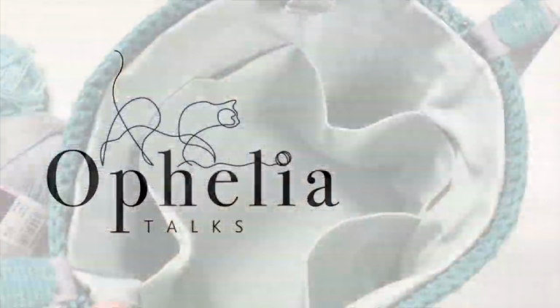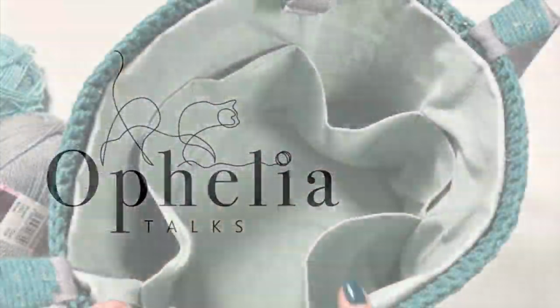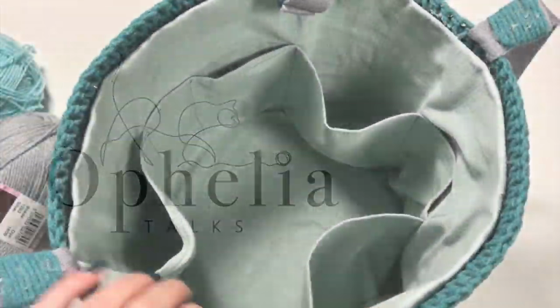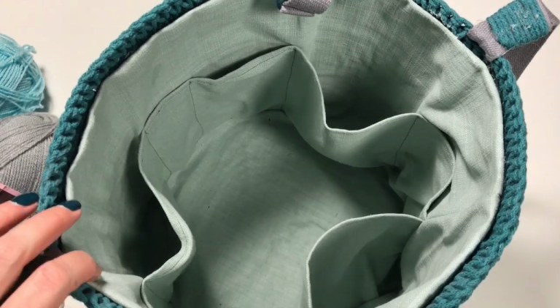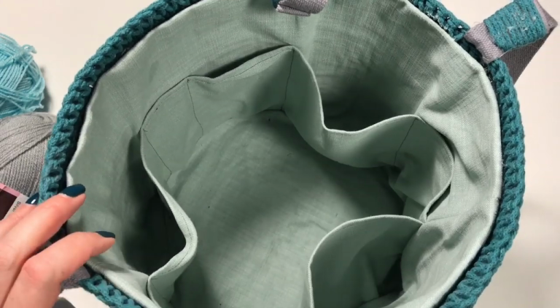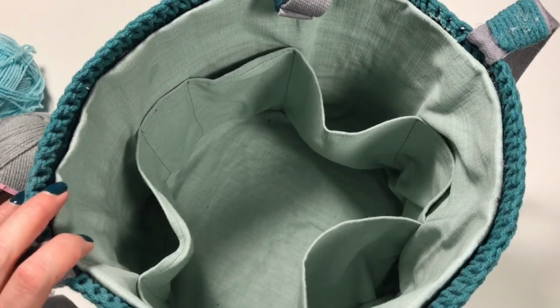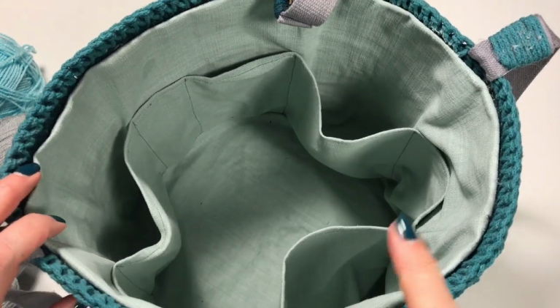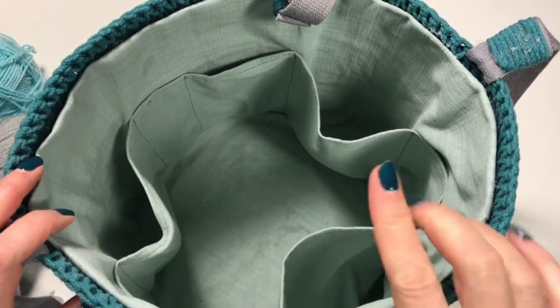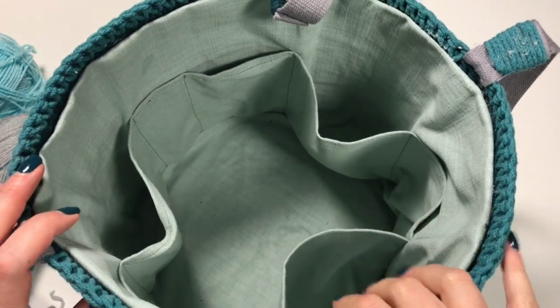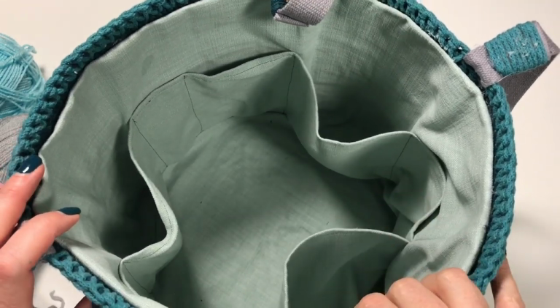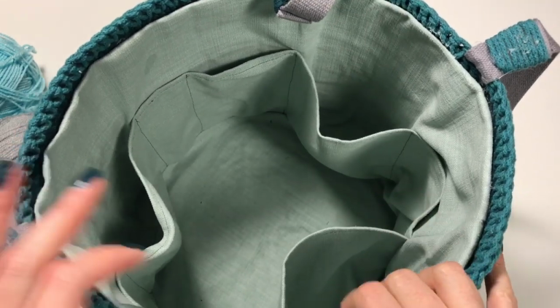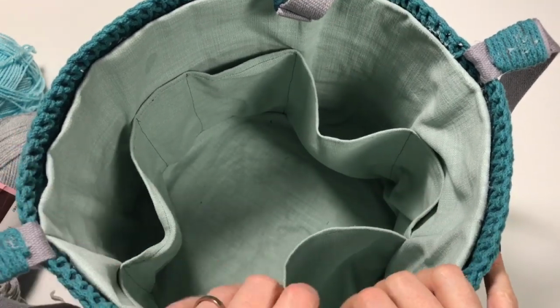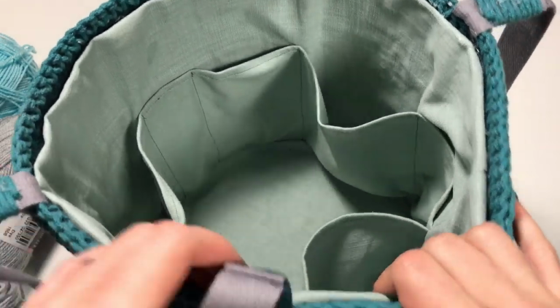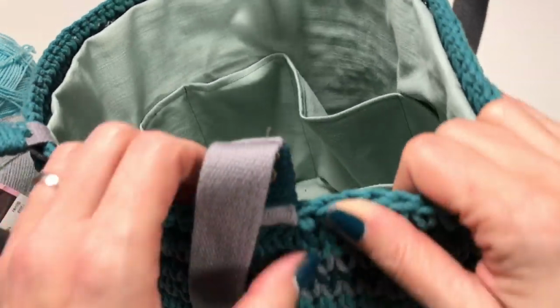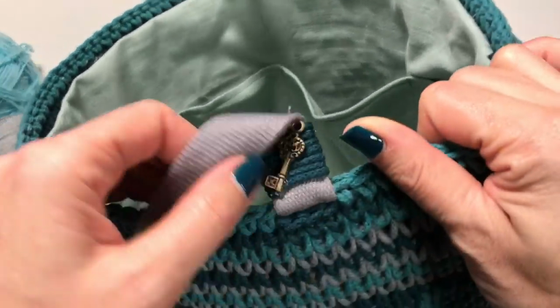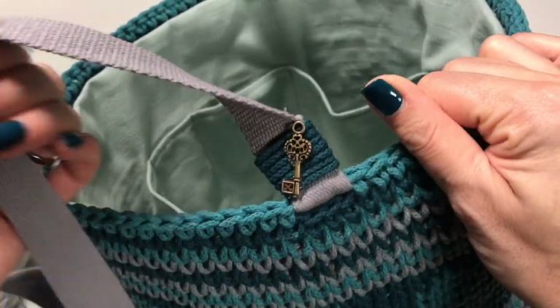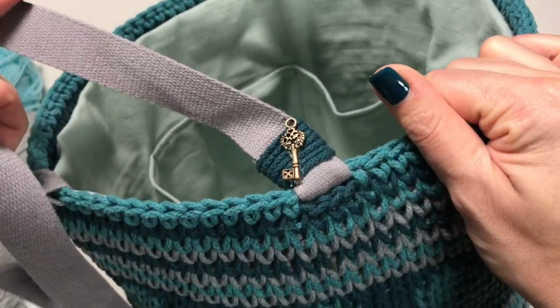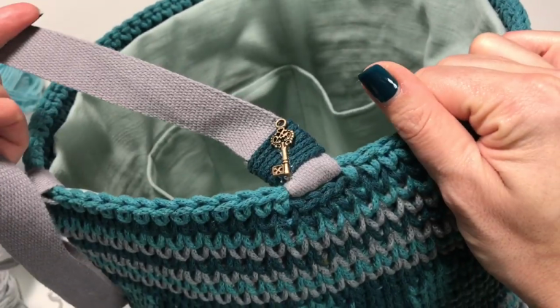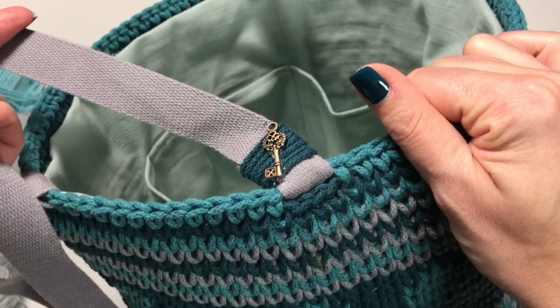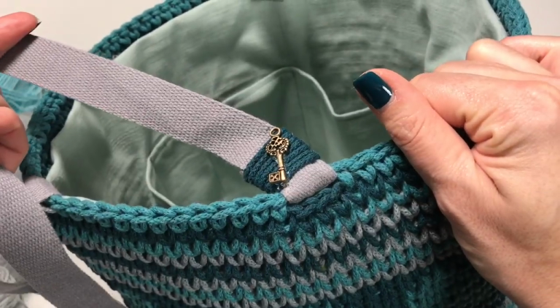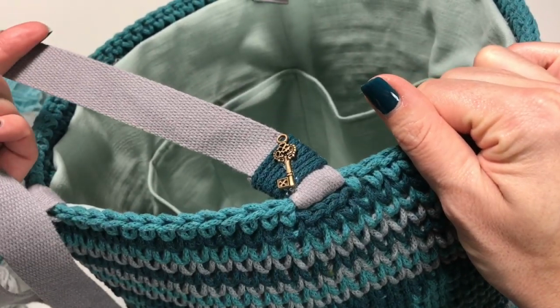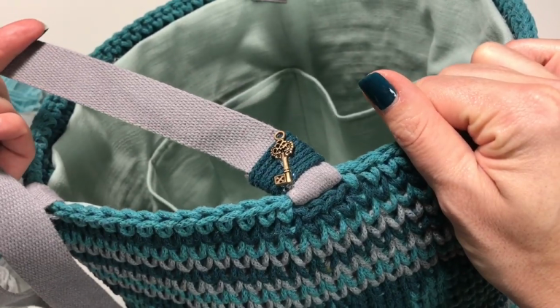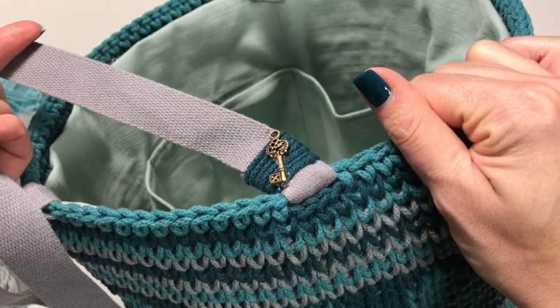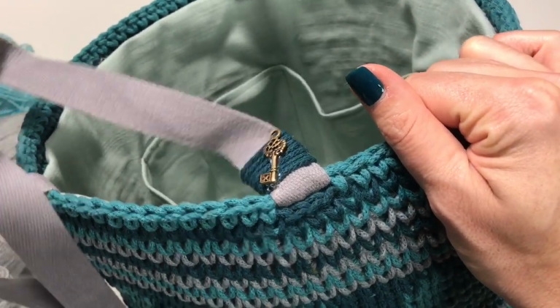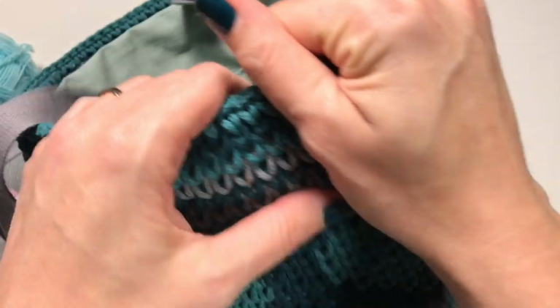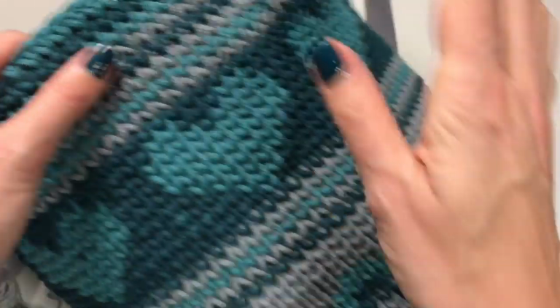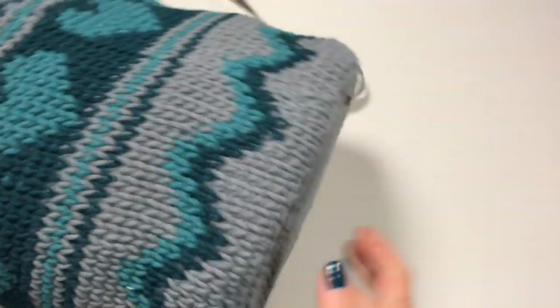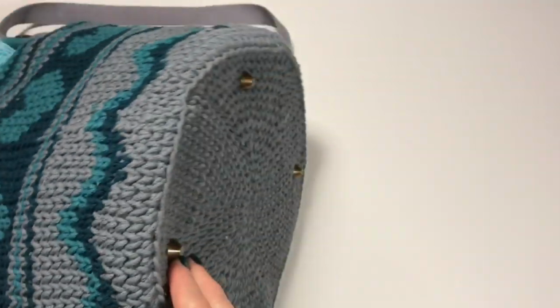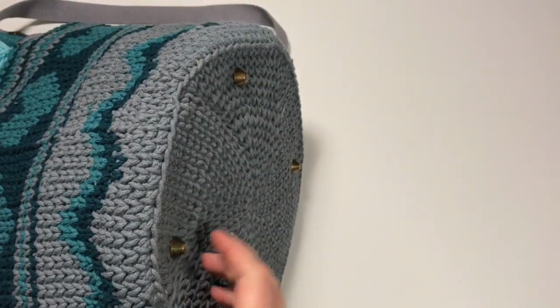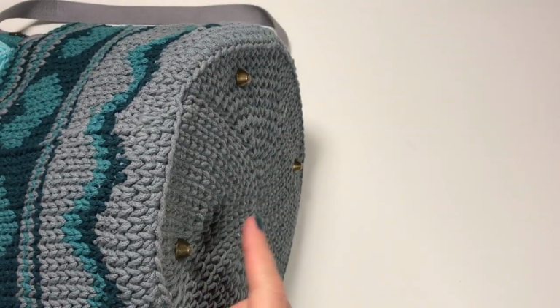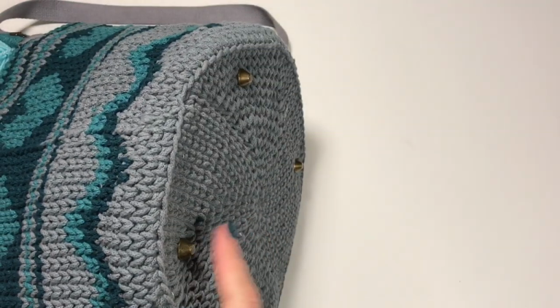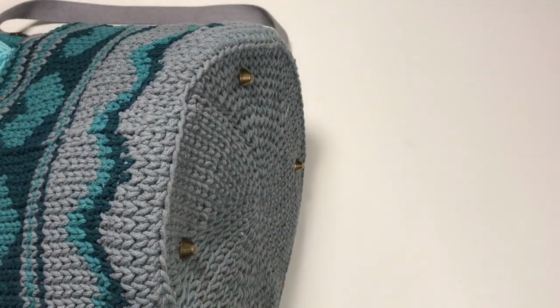In today's video we are making the lining, attaching the handles, and doing the feet.